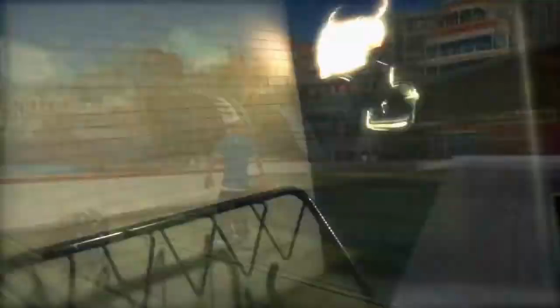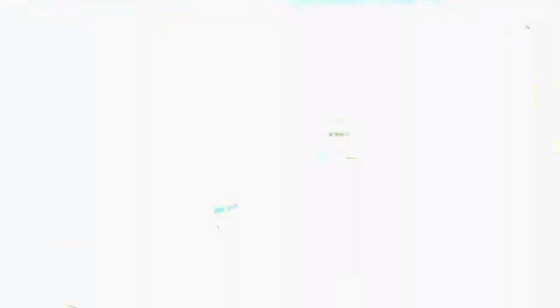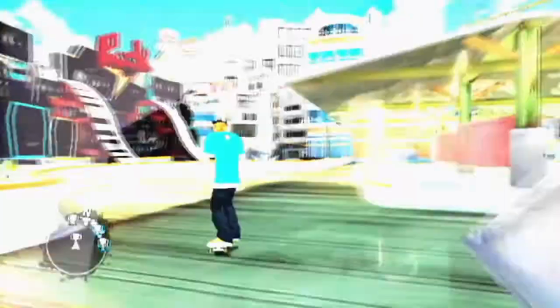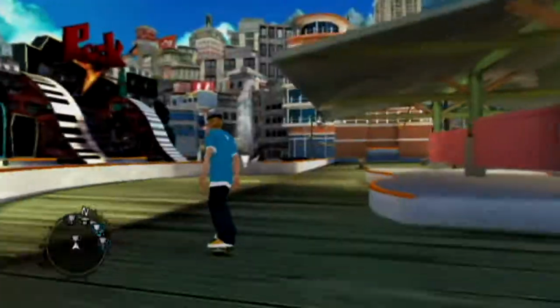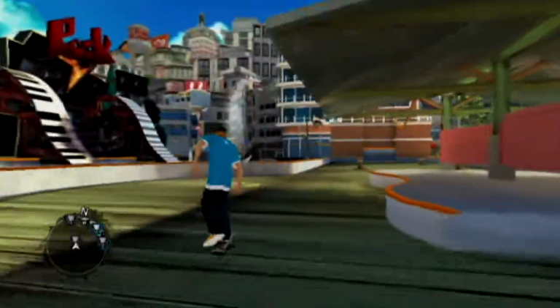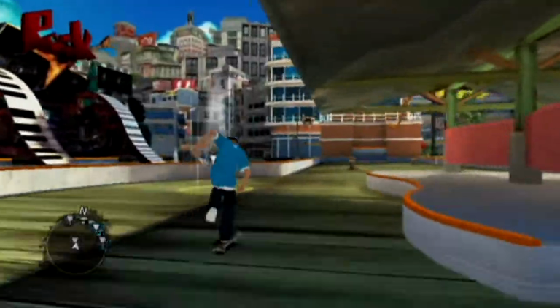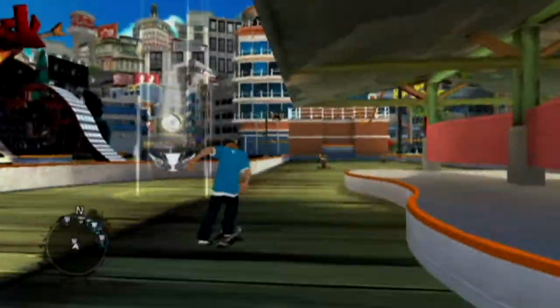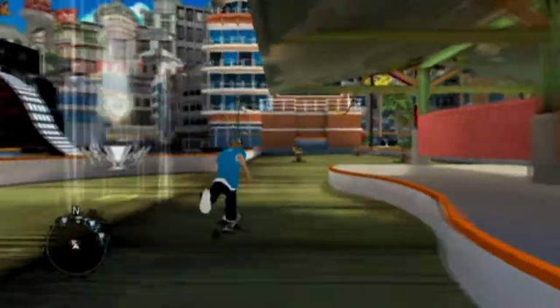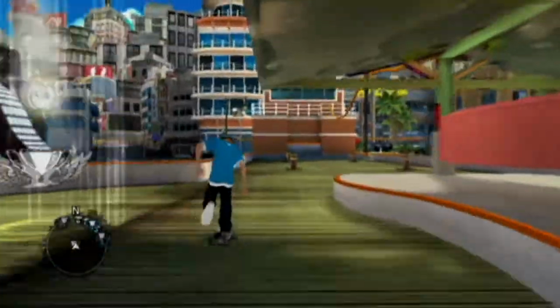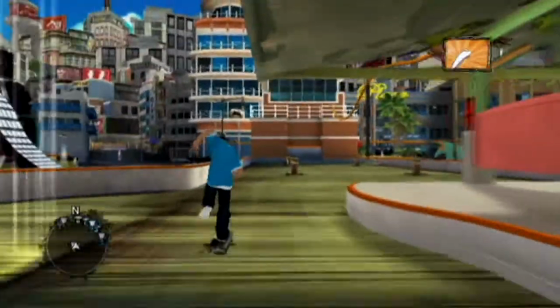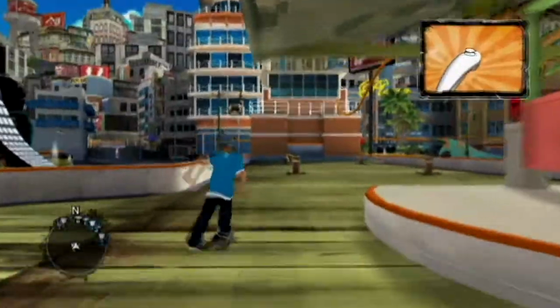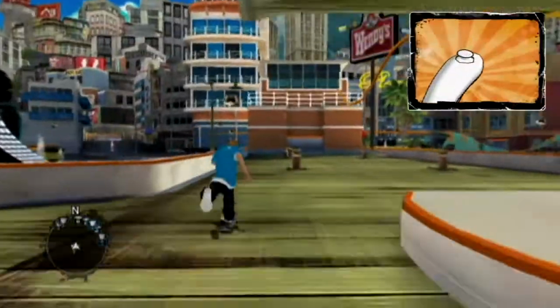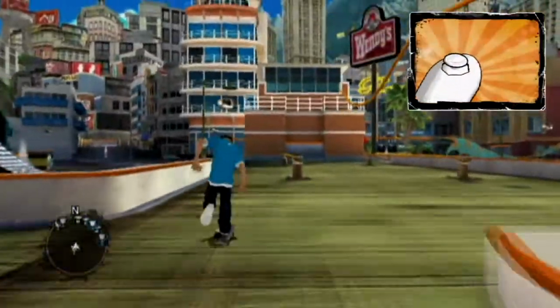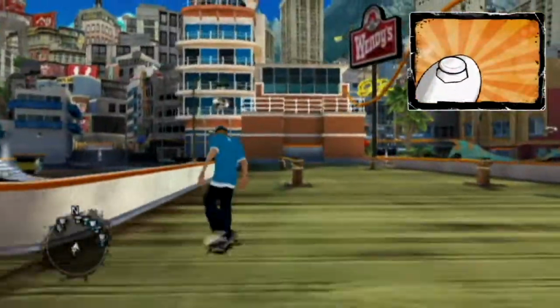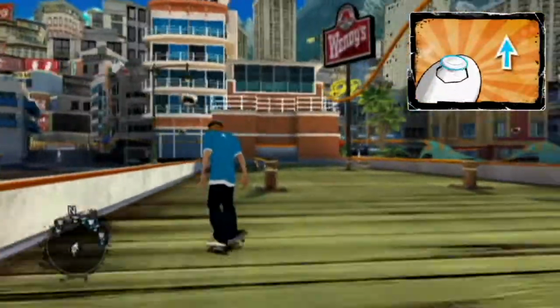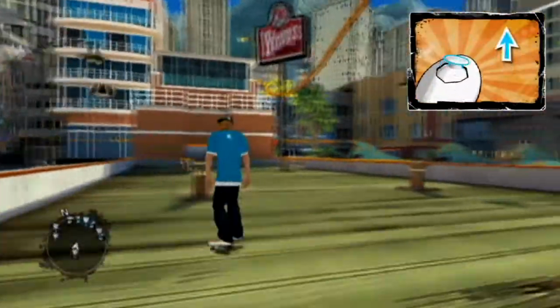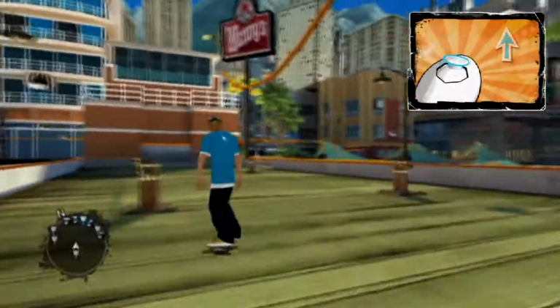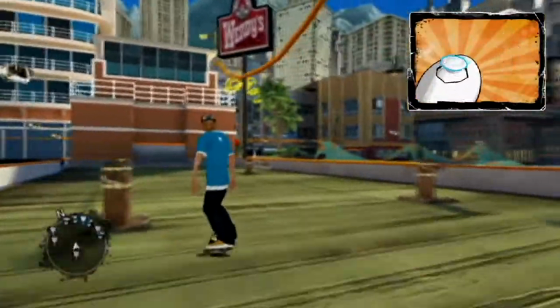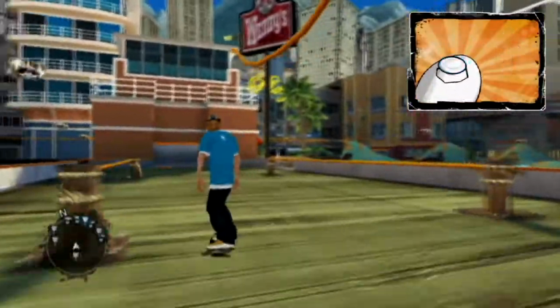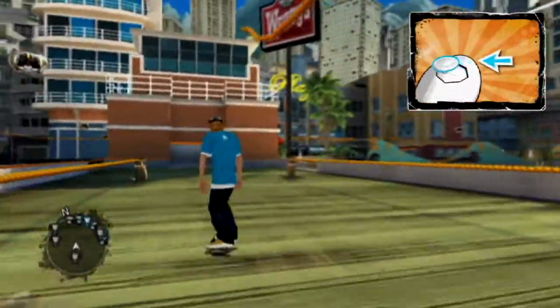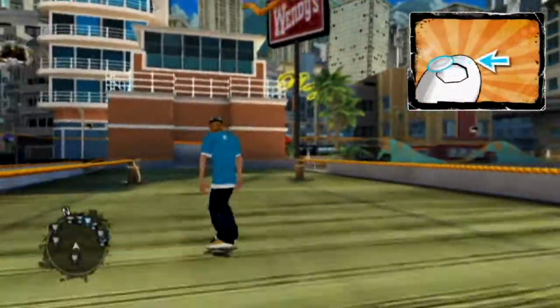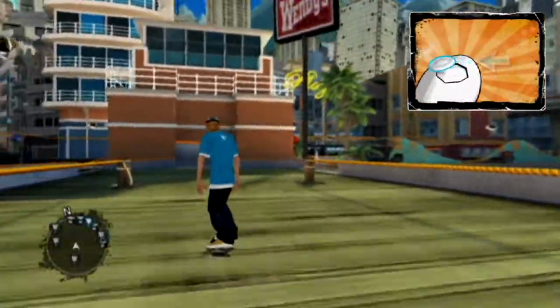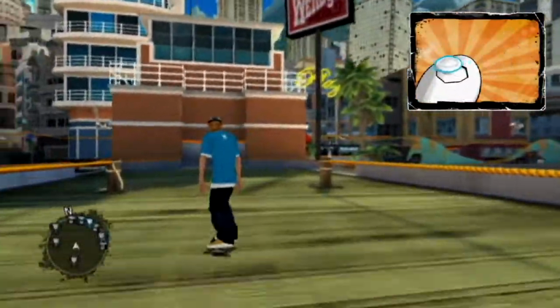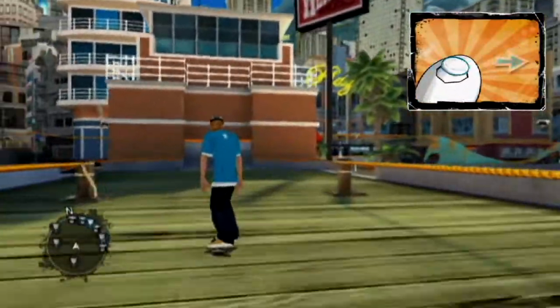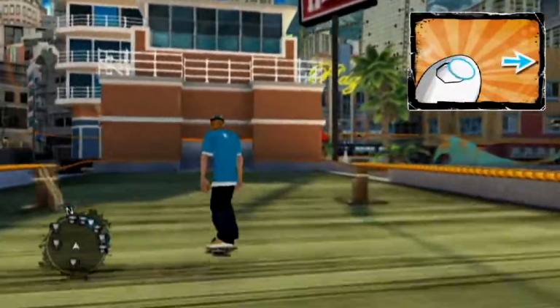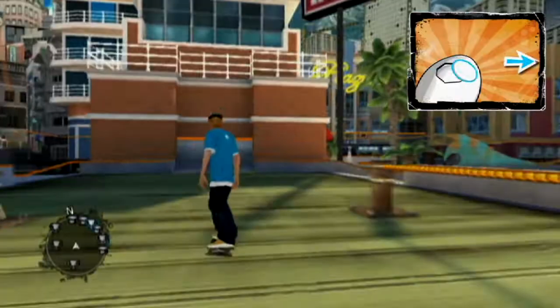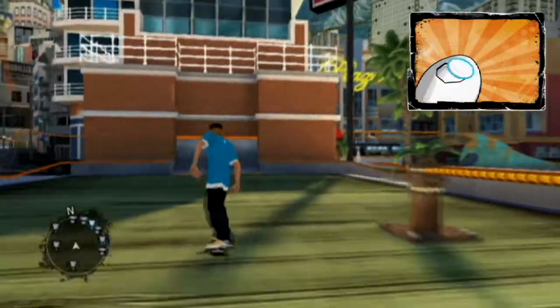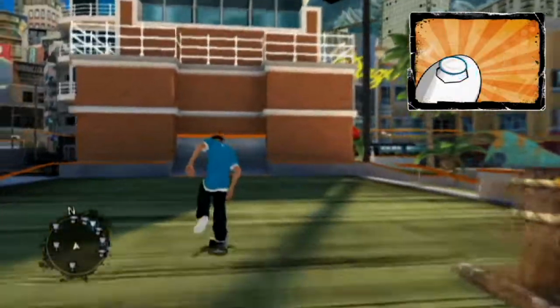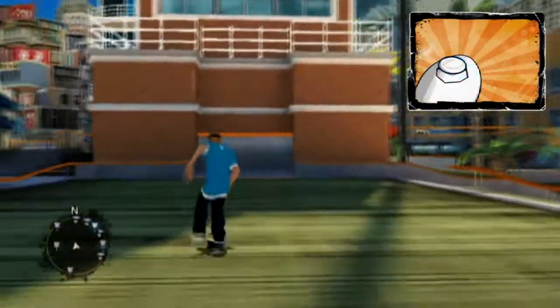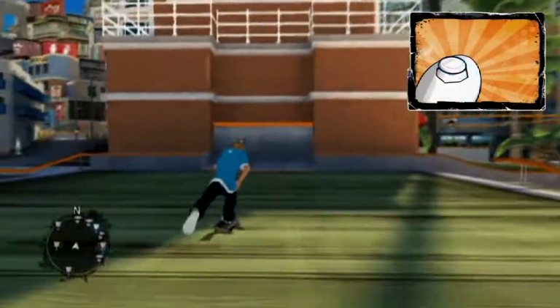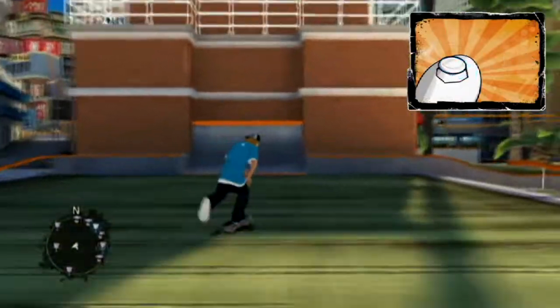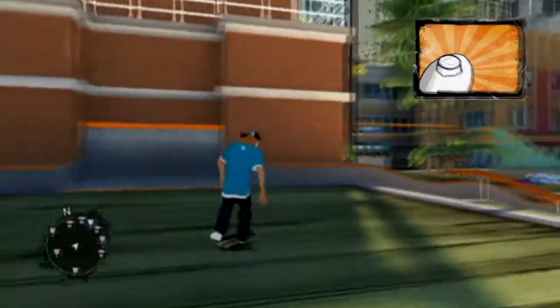First, let's just start riding. Just push the control stick forward. You can then steer right or left.